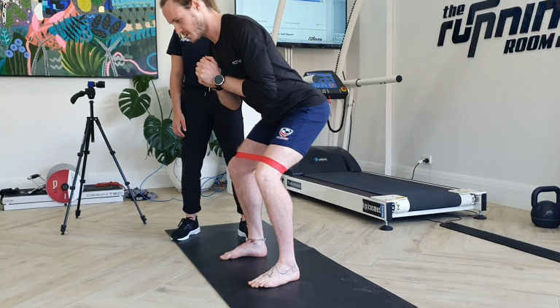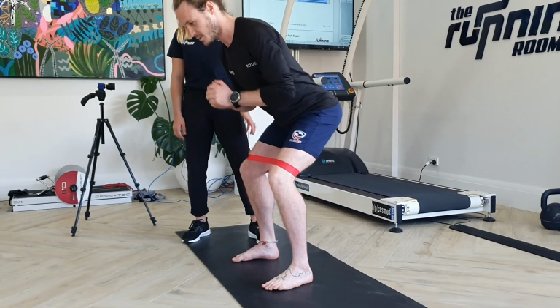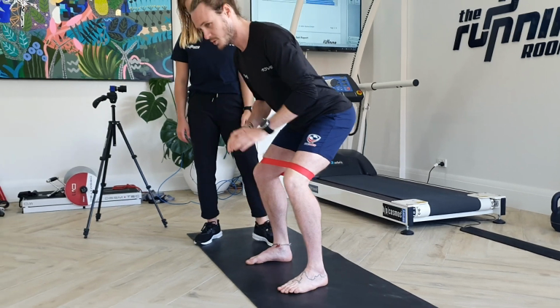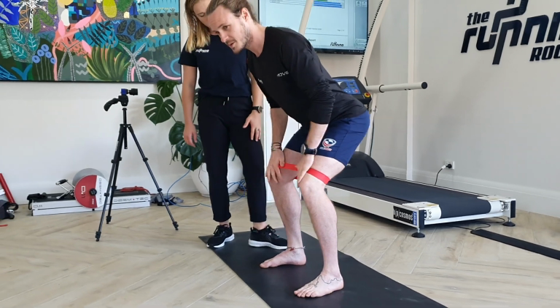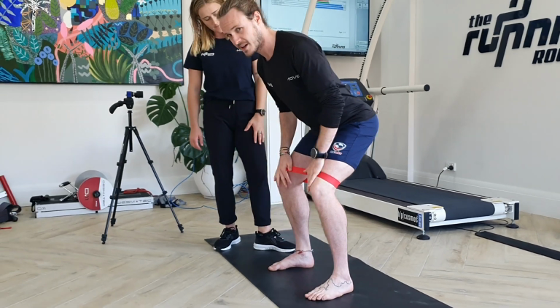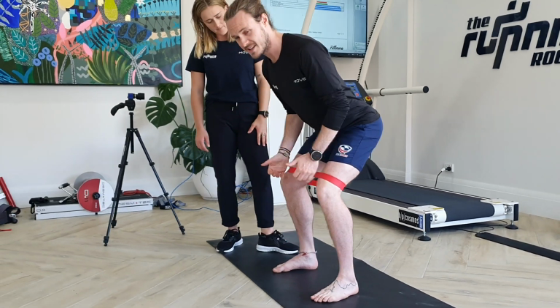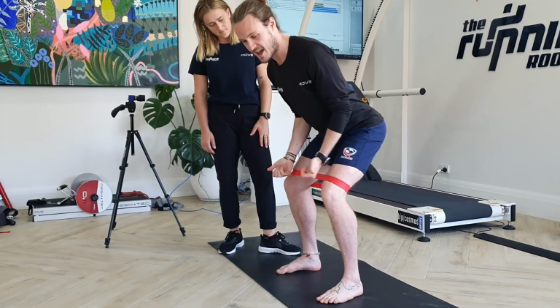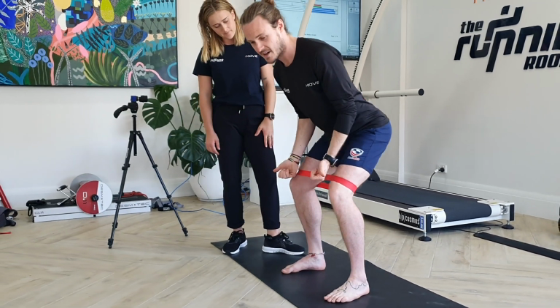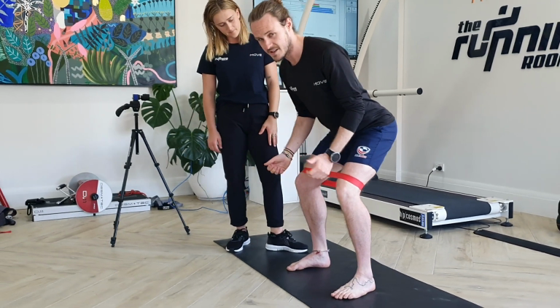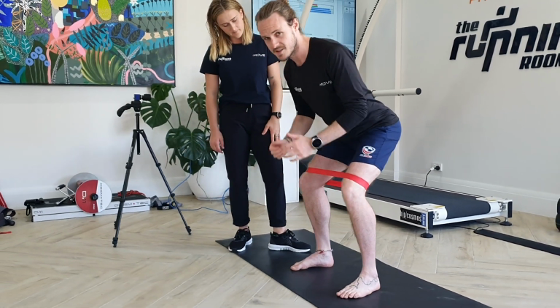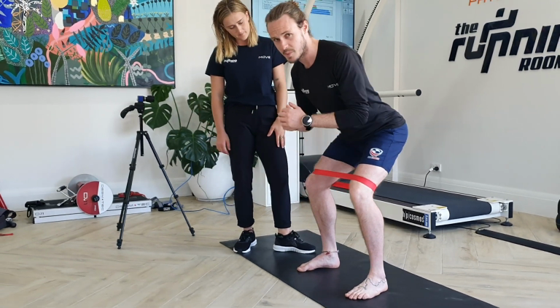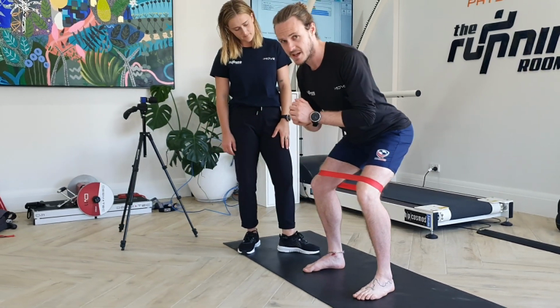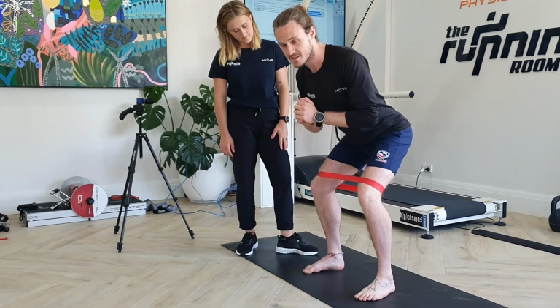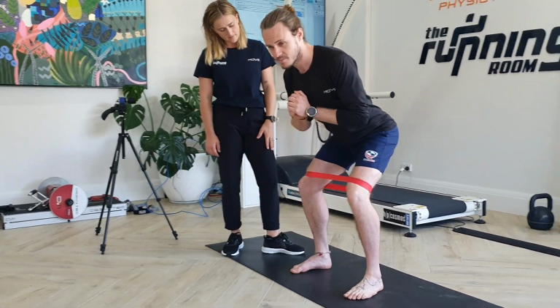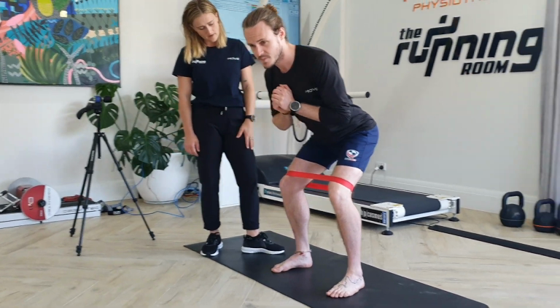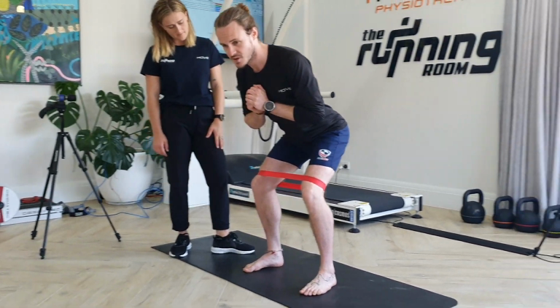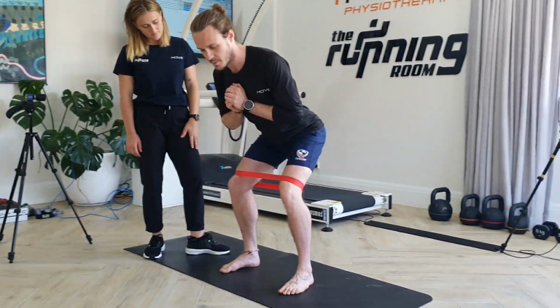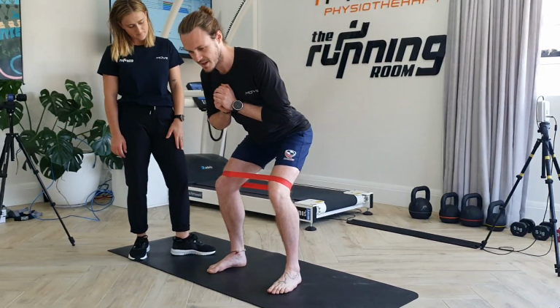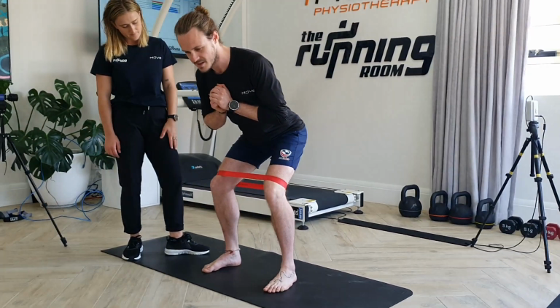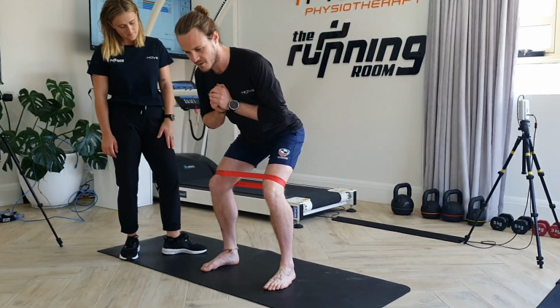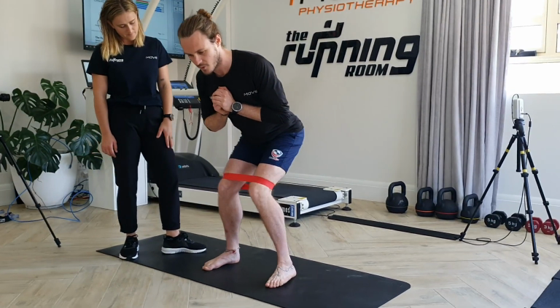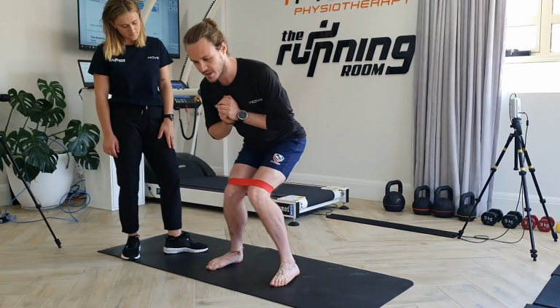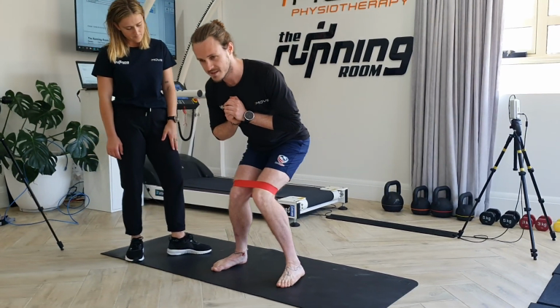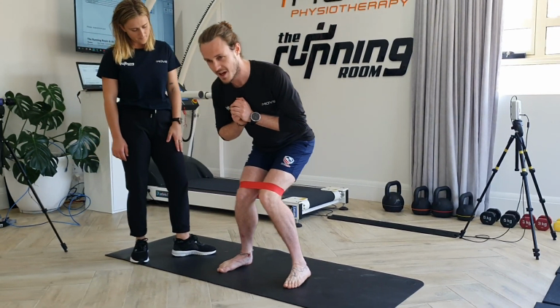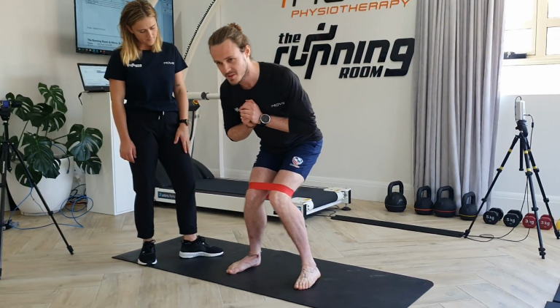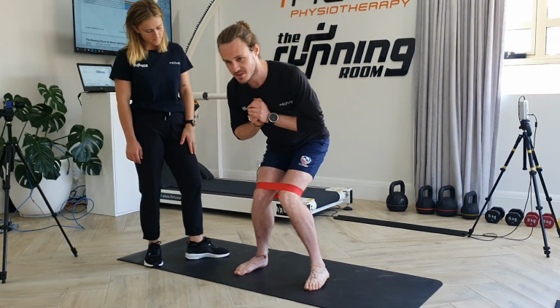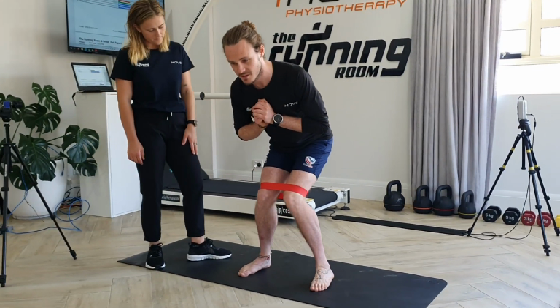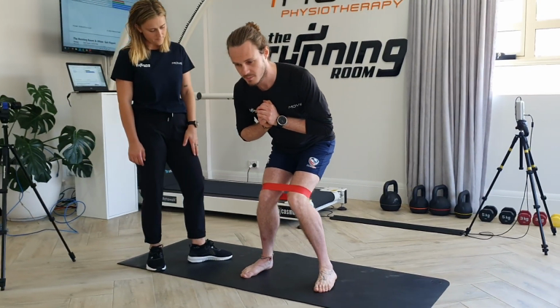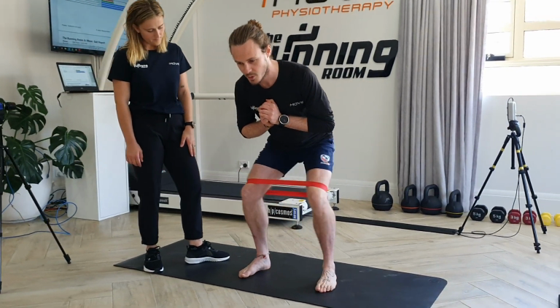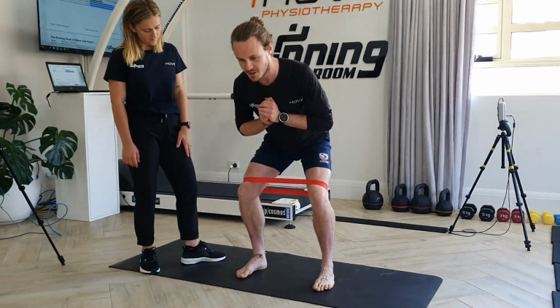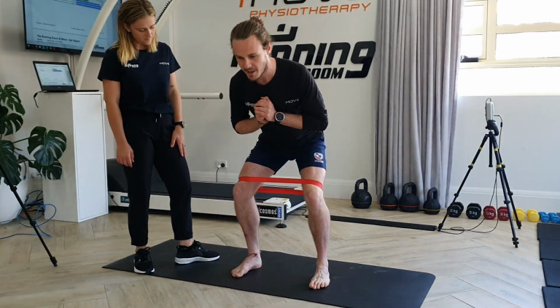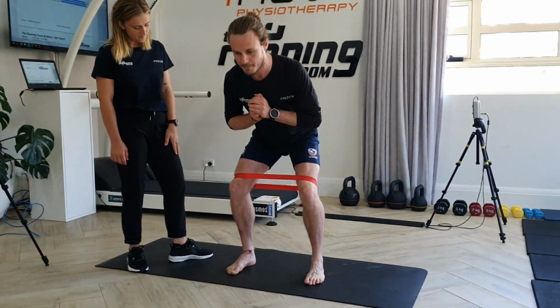I'm pushing my knees out into the band so that my knees aren't falling into that position — pushing them out.